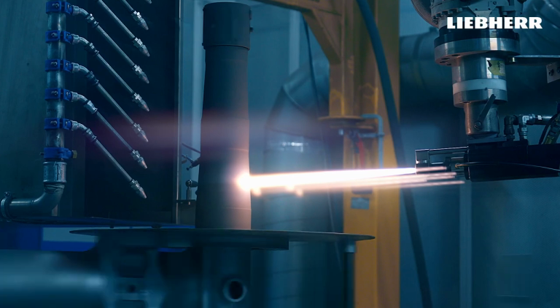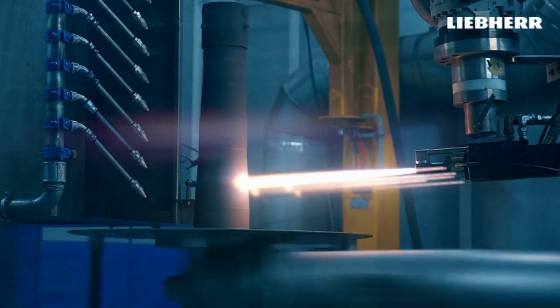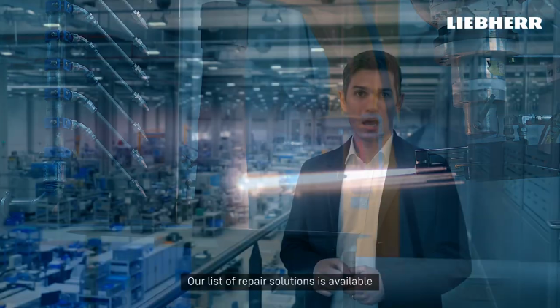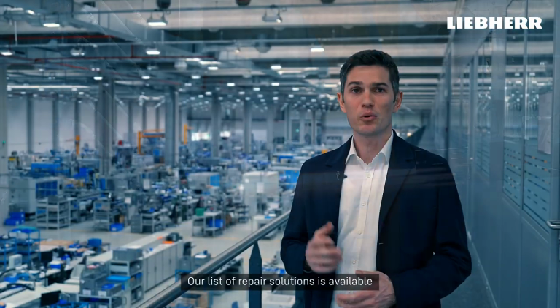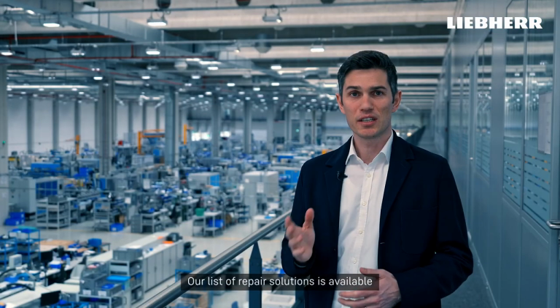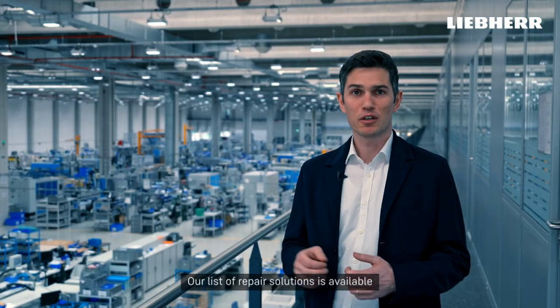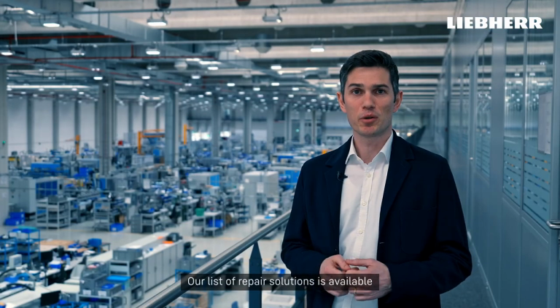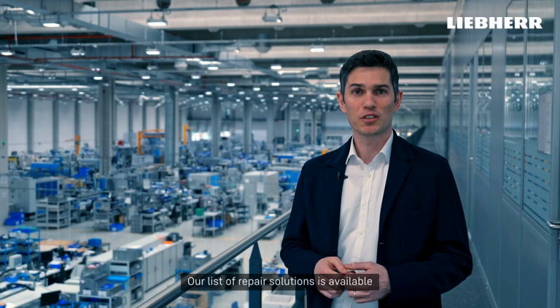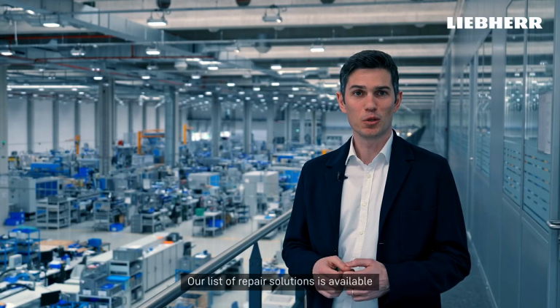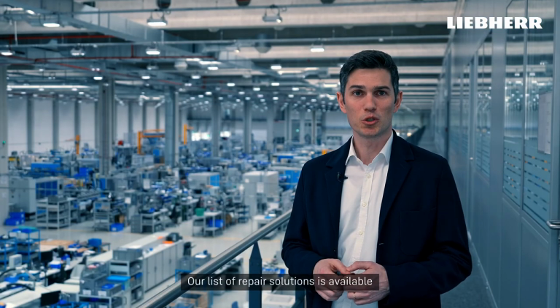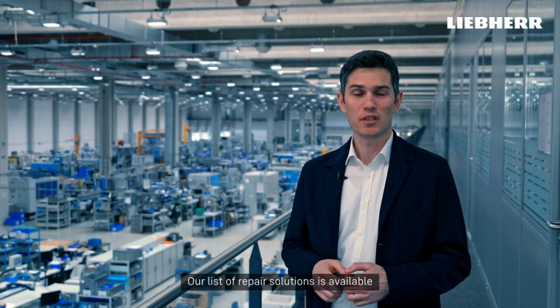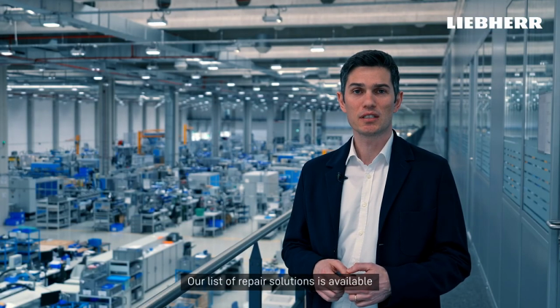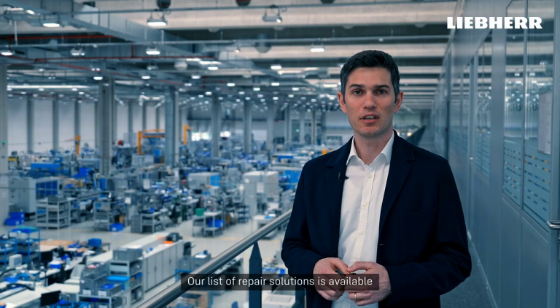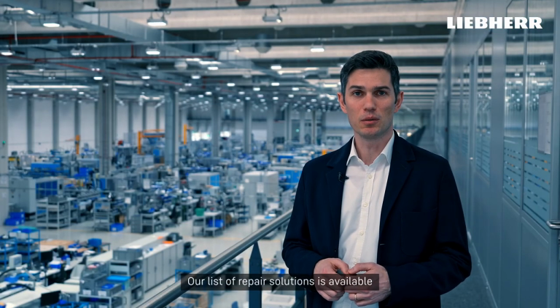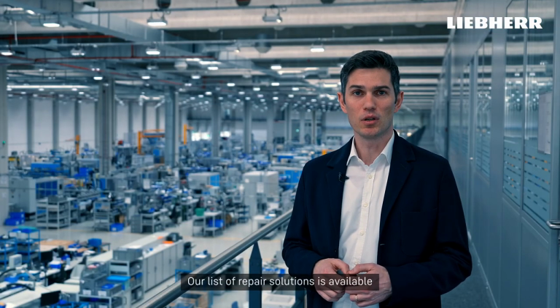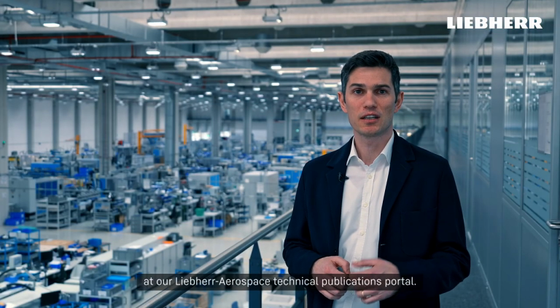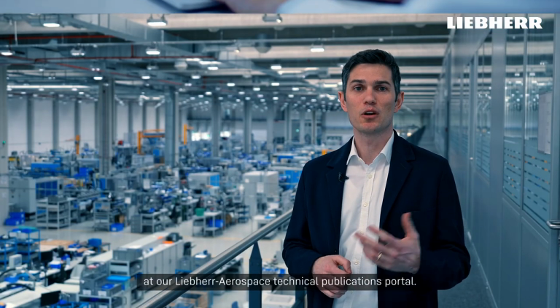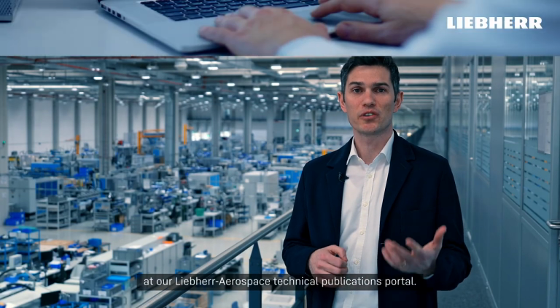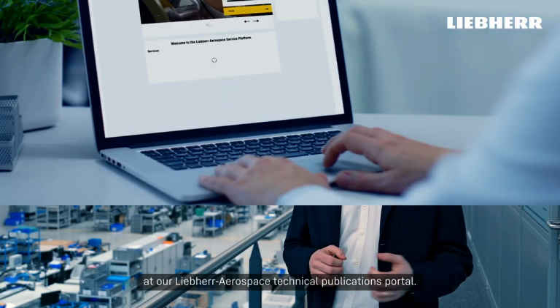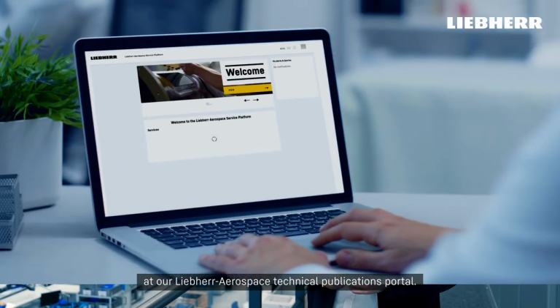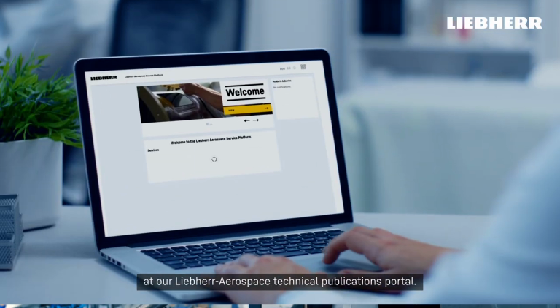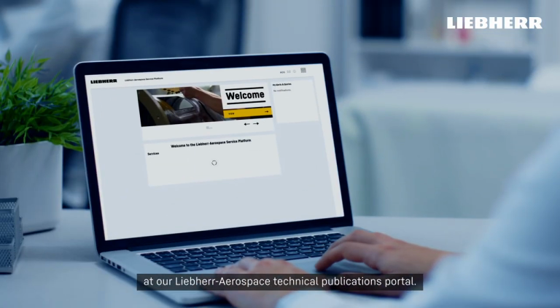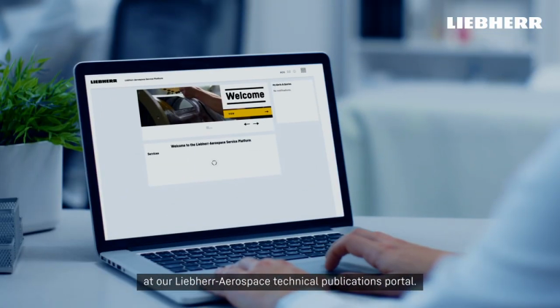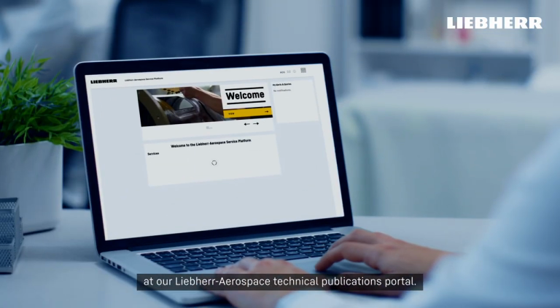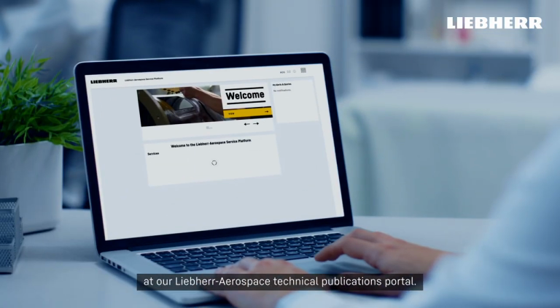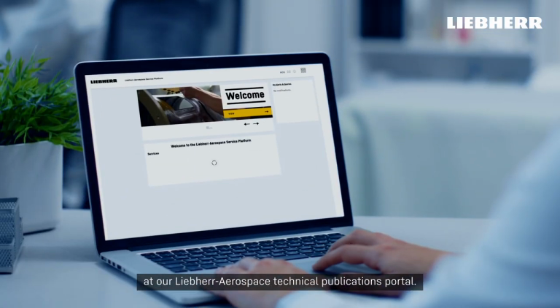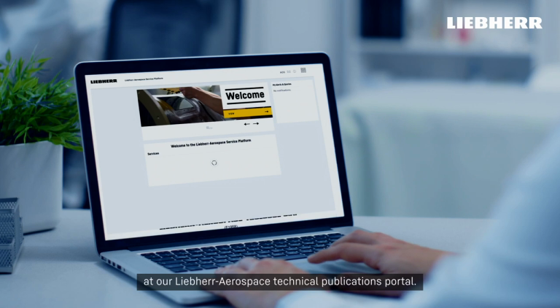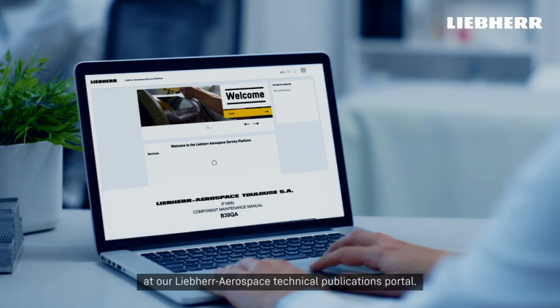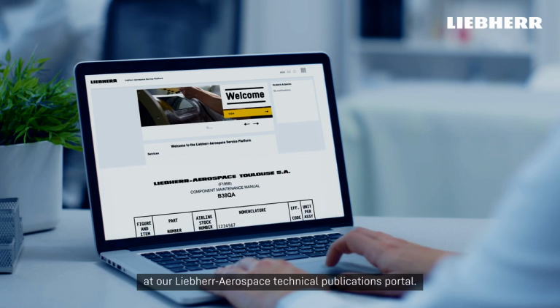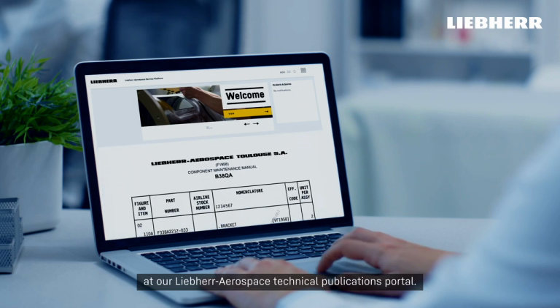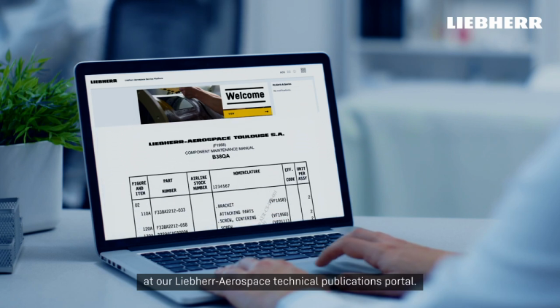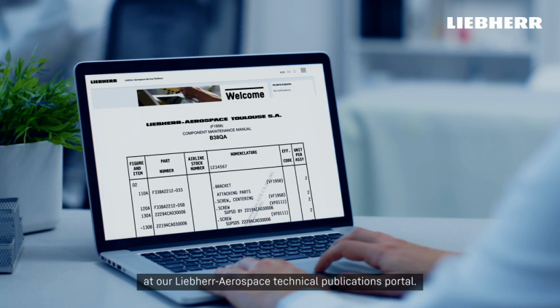Our list of repair solutions is available at our Lieper Aerospace Technical Publication Portal.